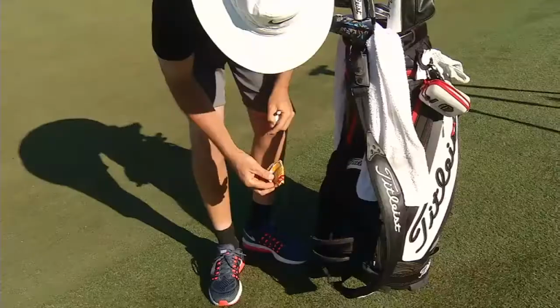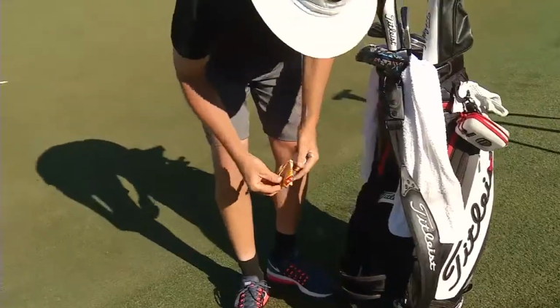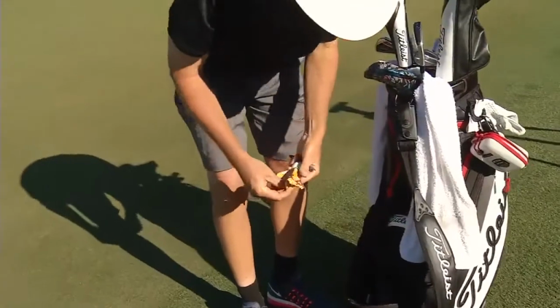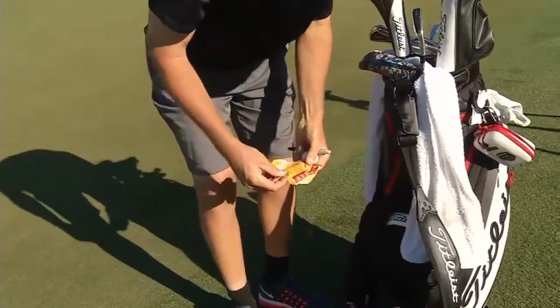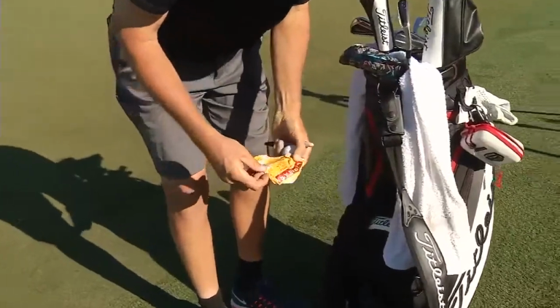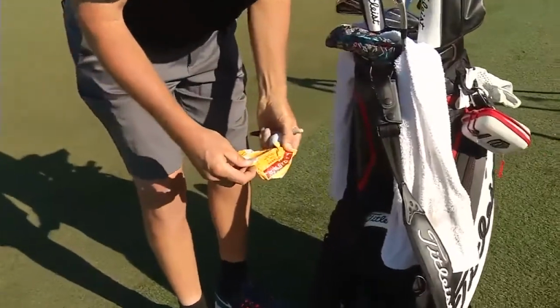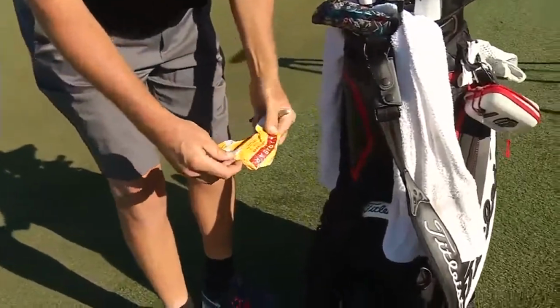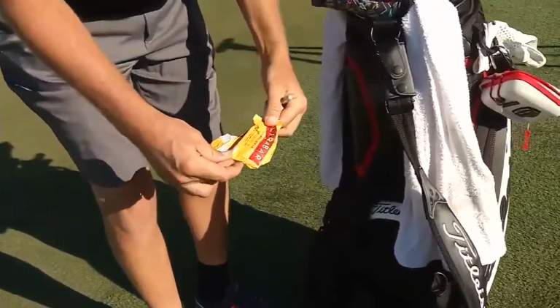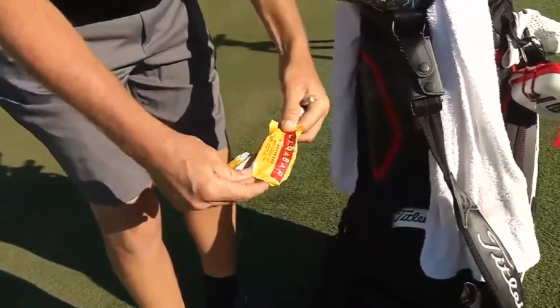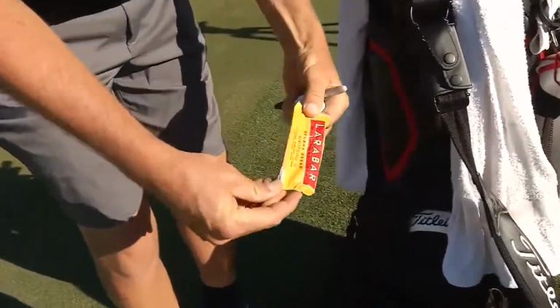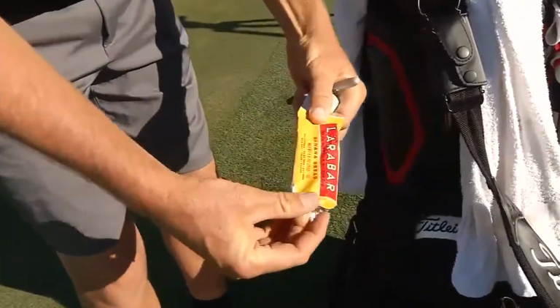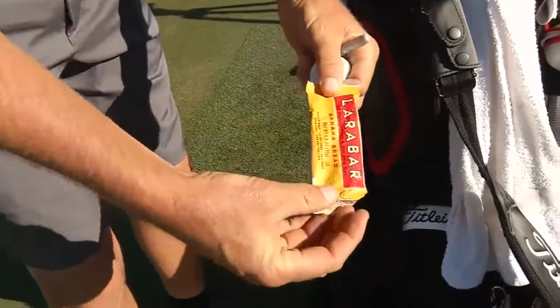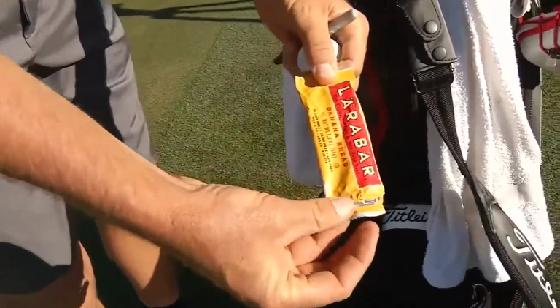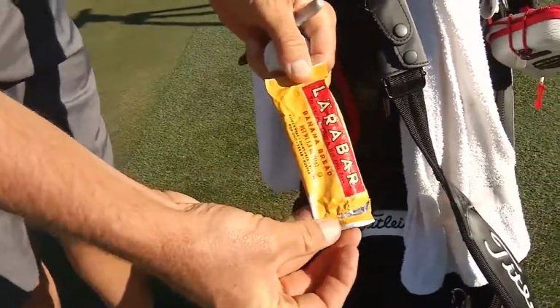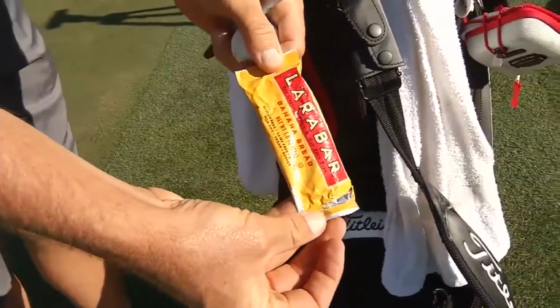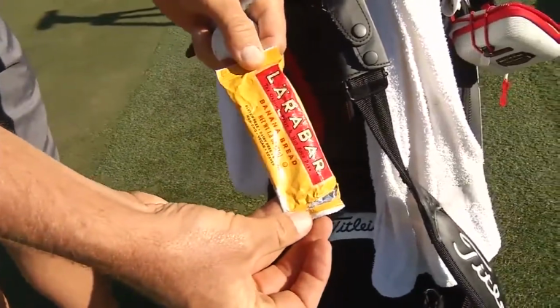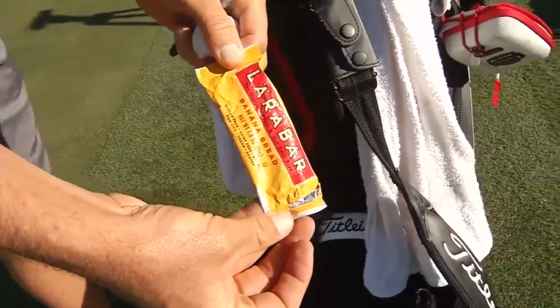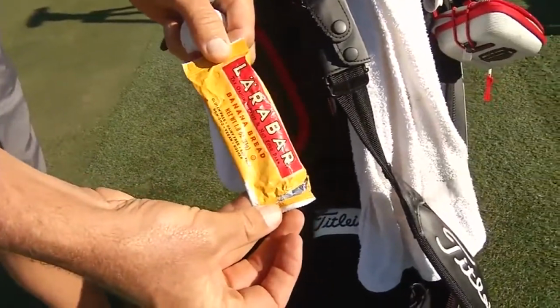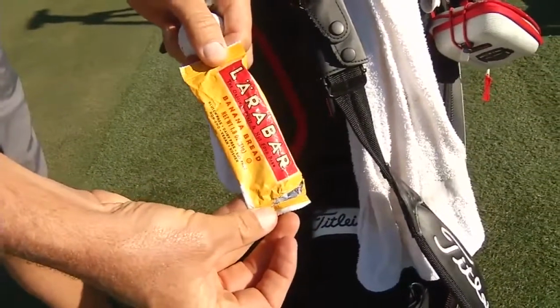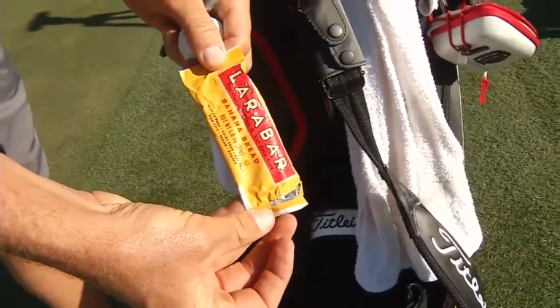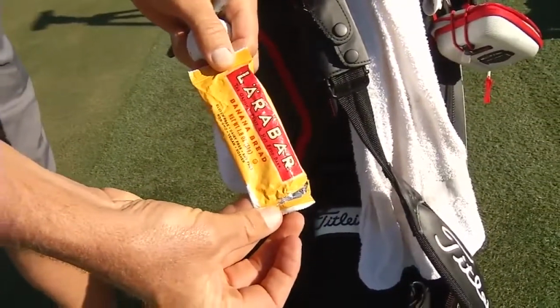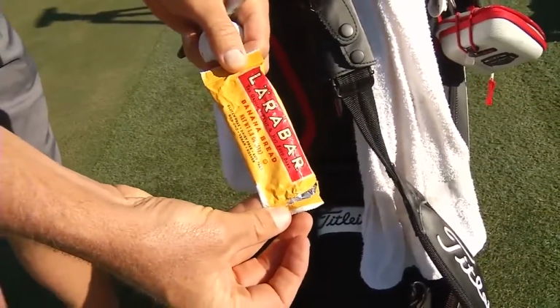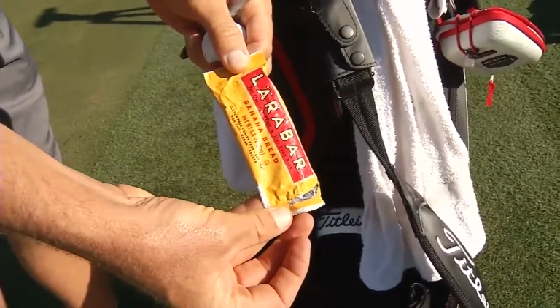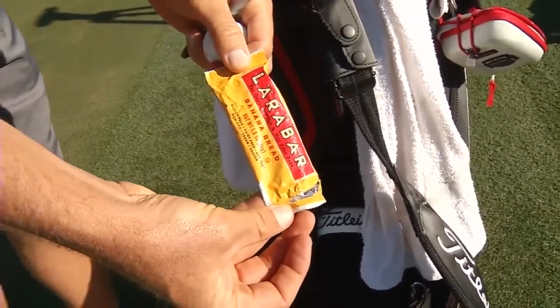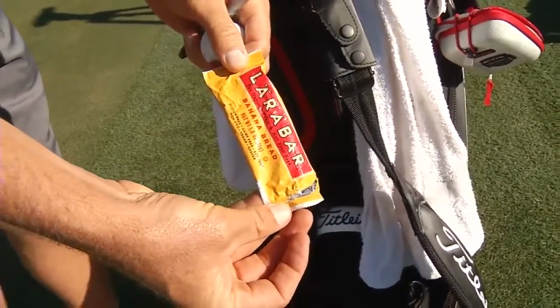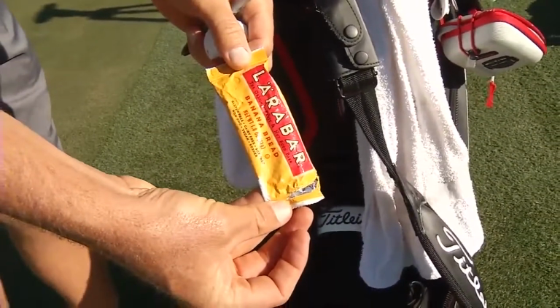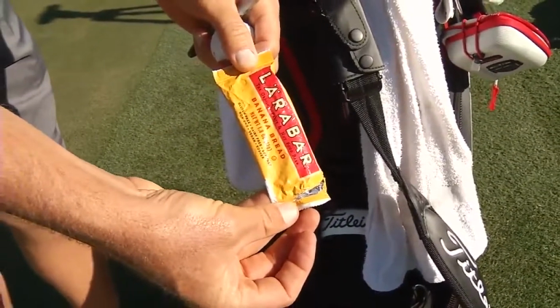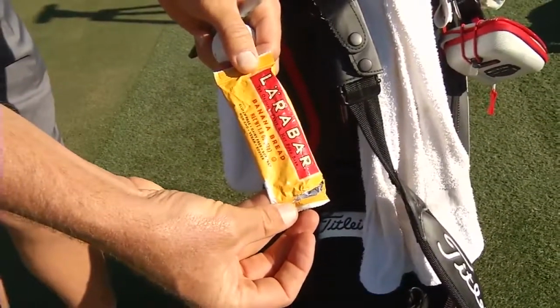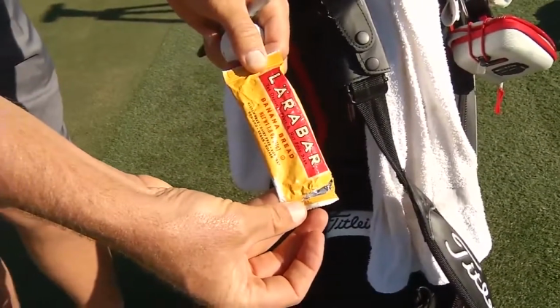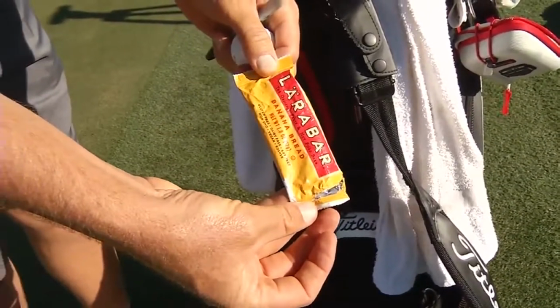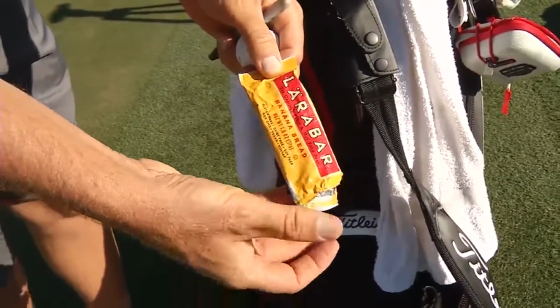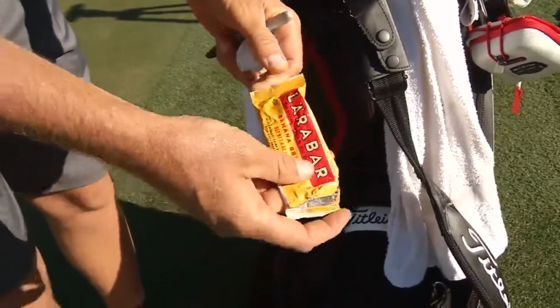Here's a Lara bar wrapper. Mark that through there so it's used — you know it's used.